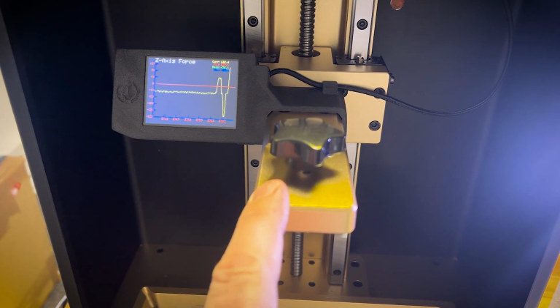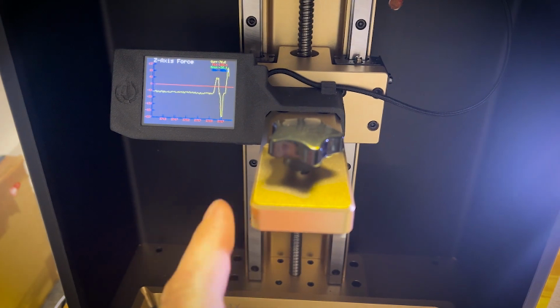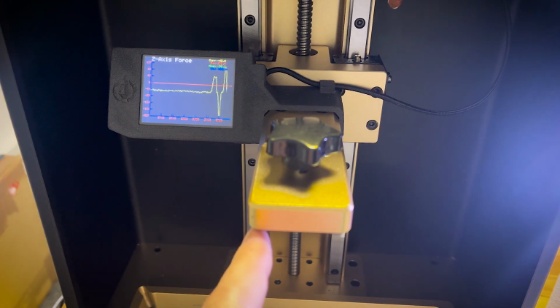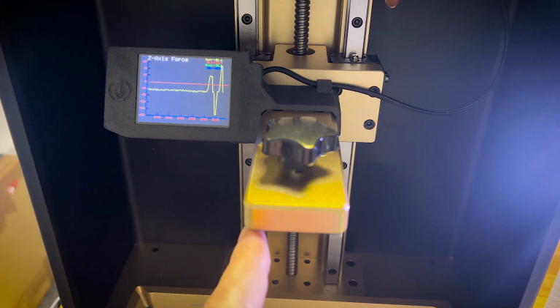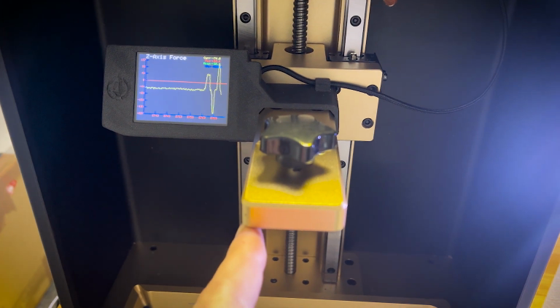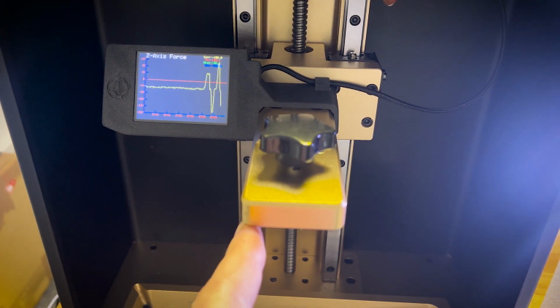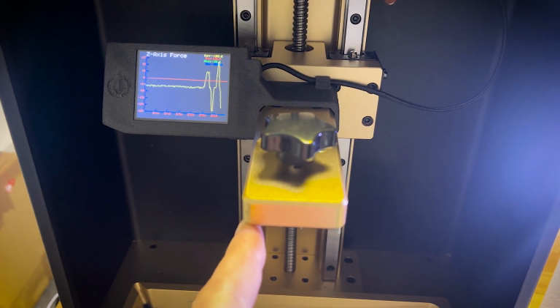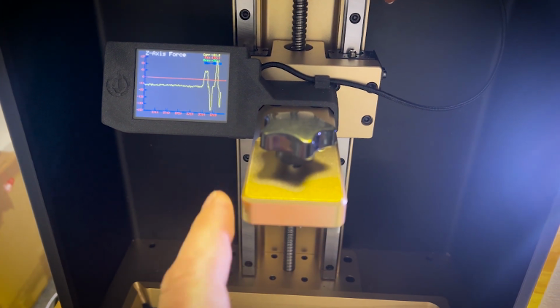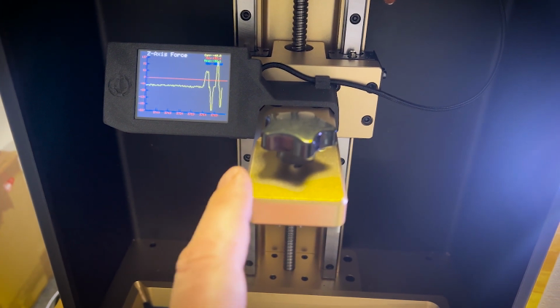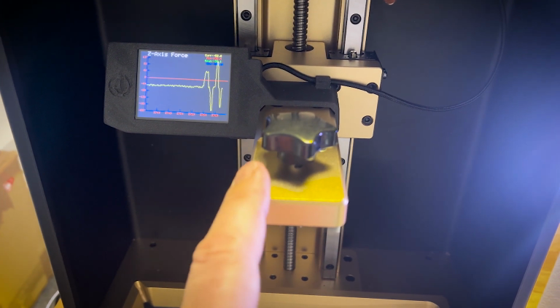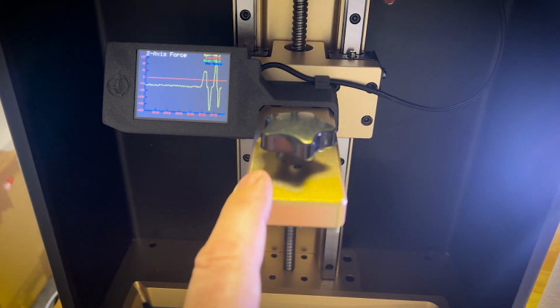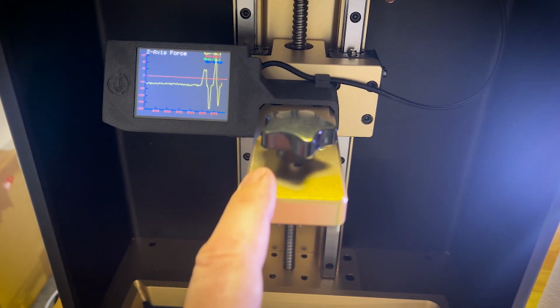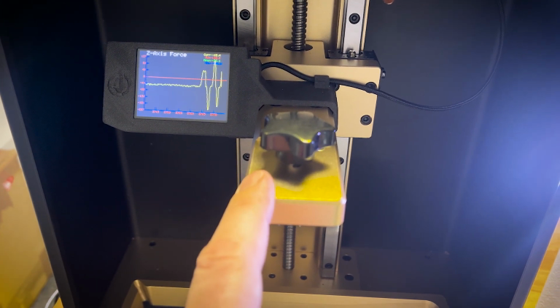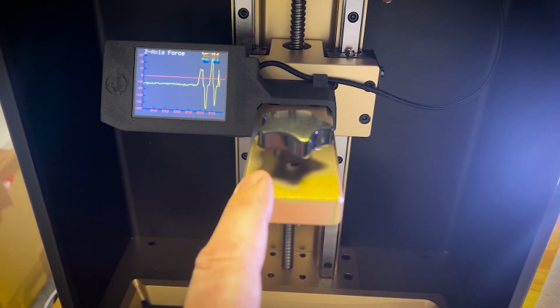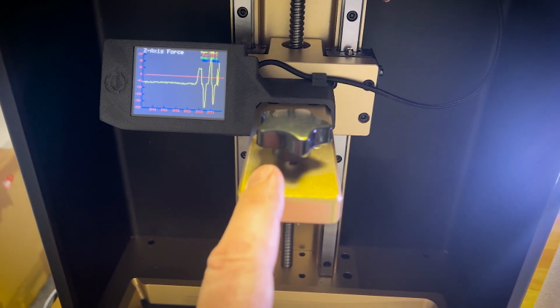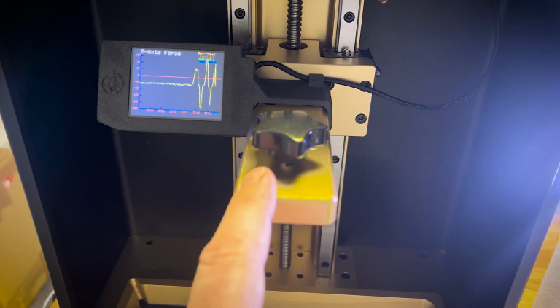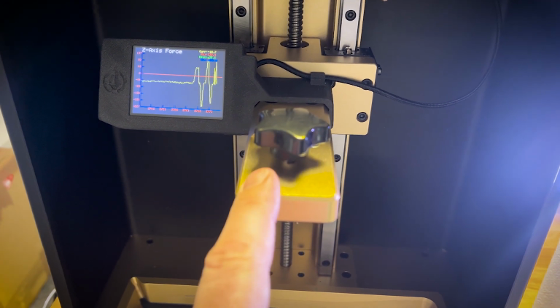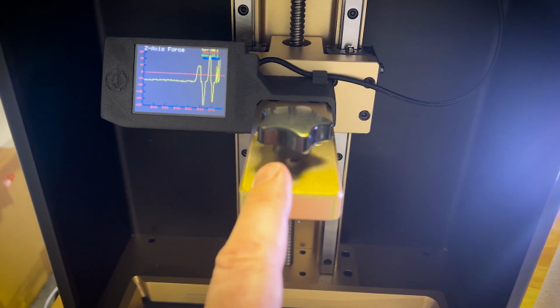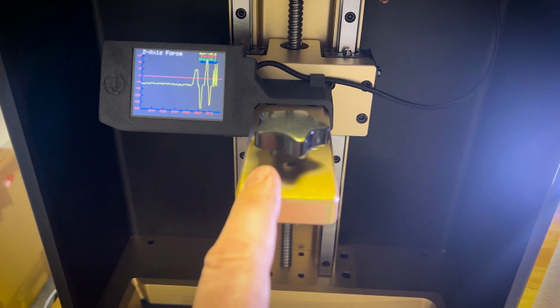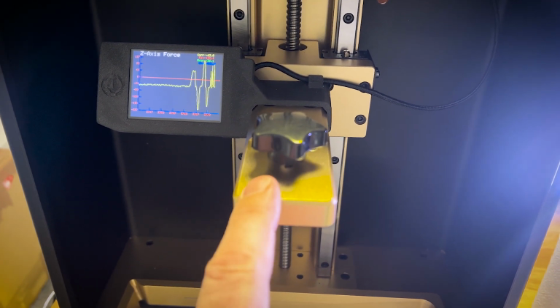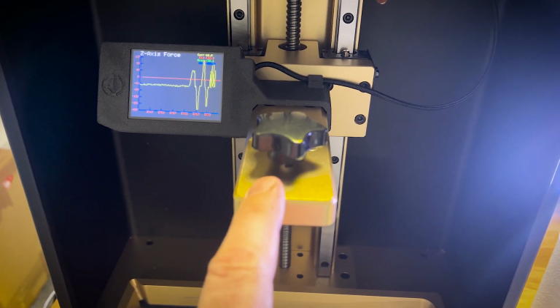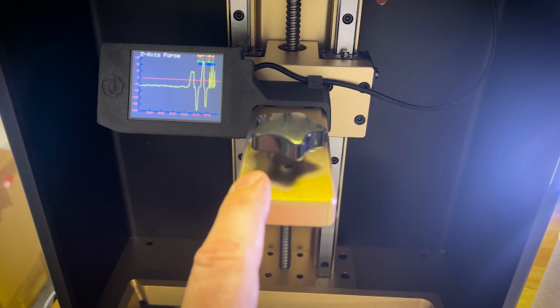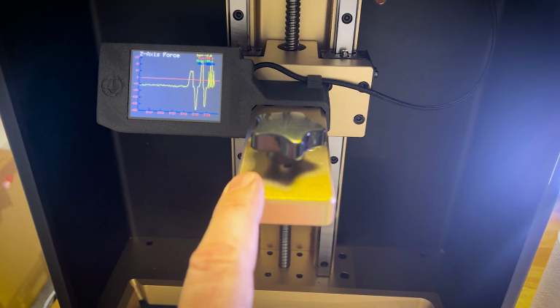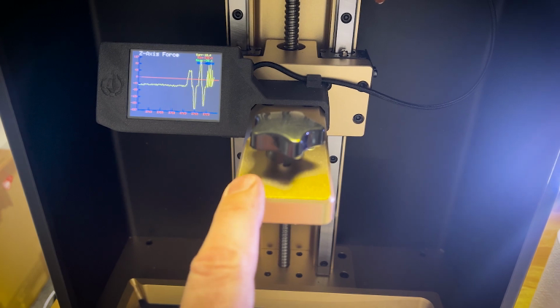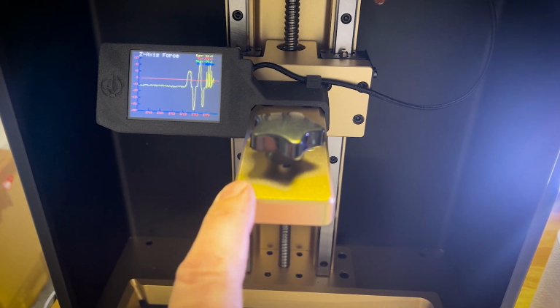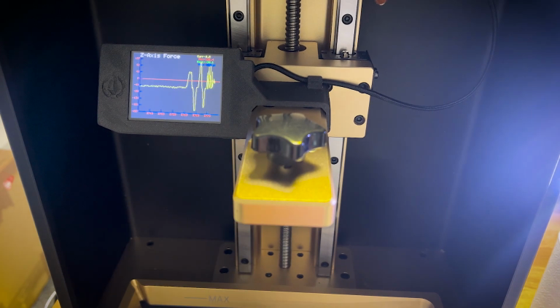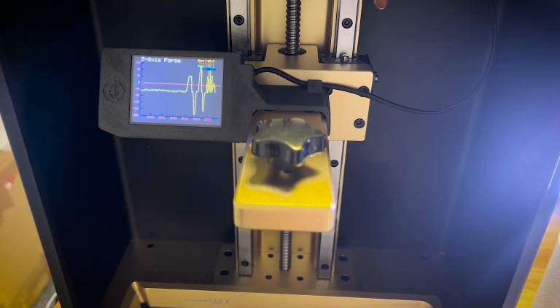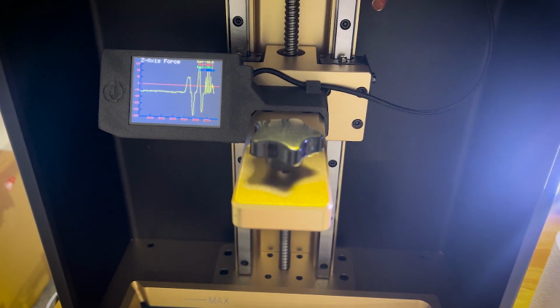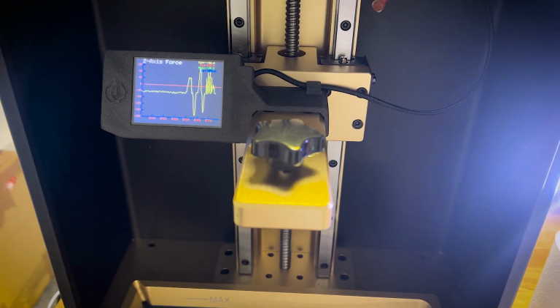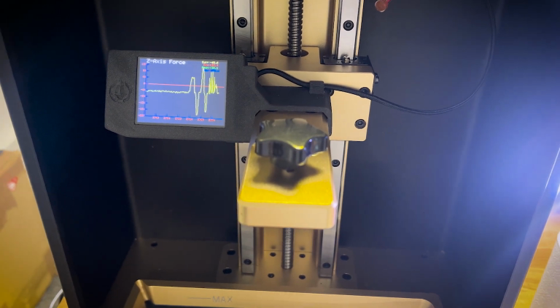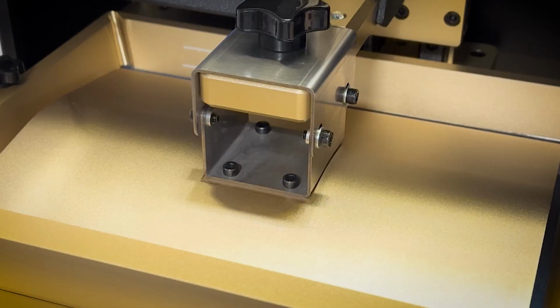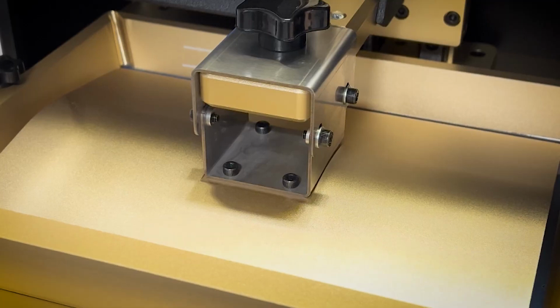As you can see, I'm barely touching the 3D printer where the build plate should be, and you can see on the graphic that this is very sensitive.